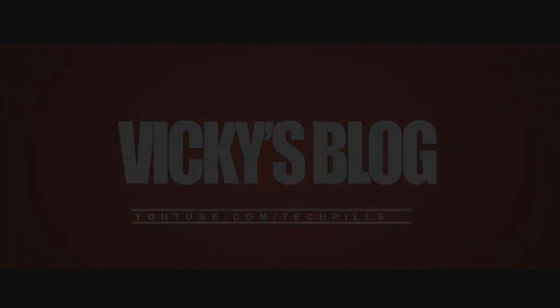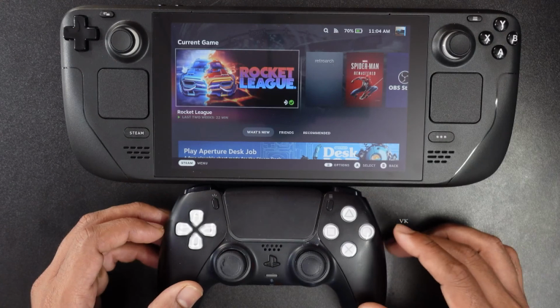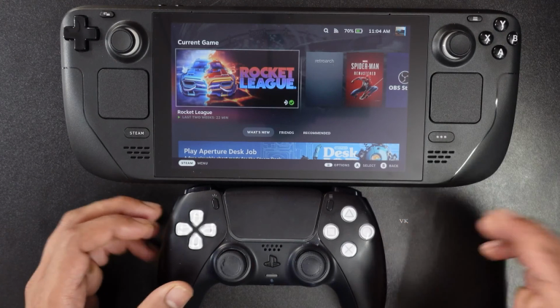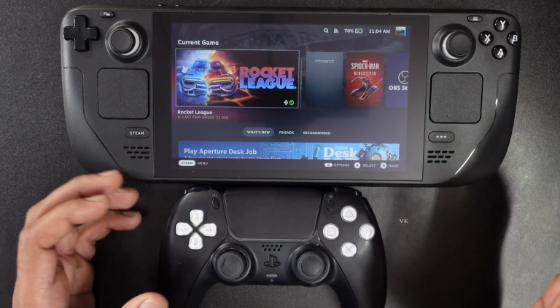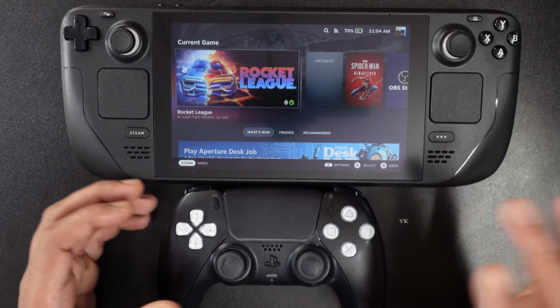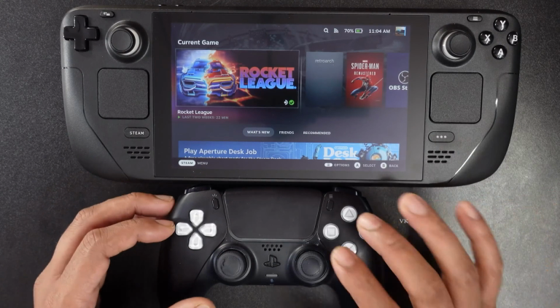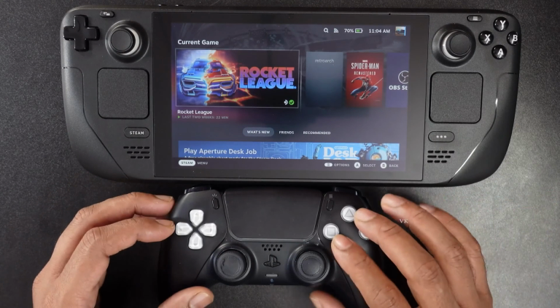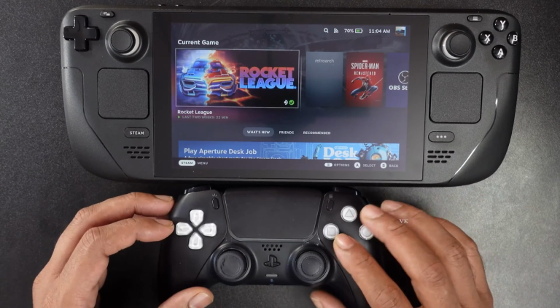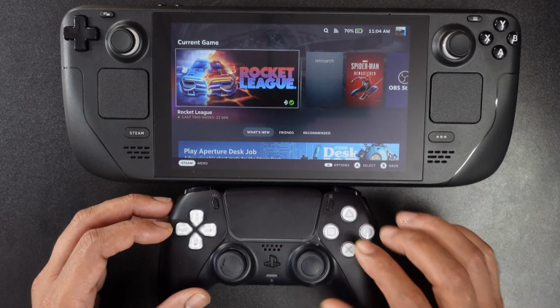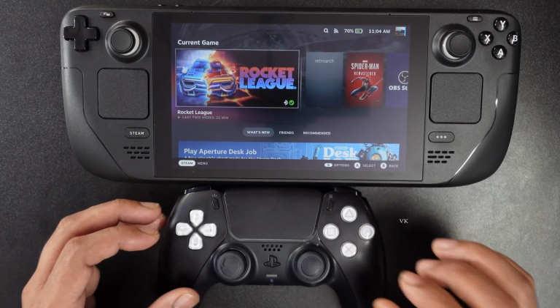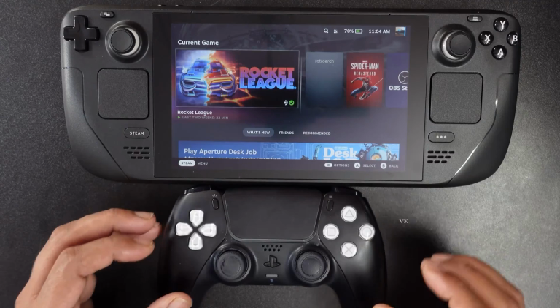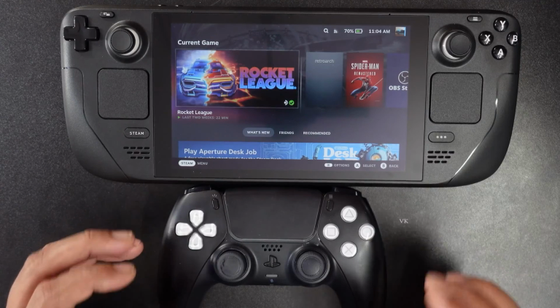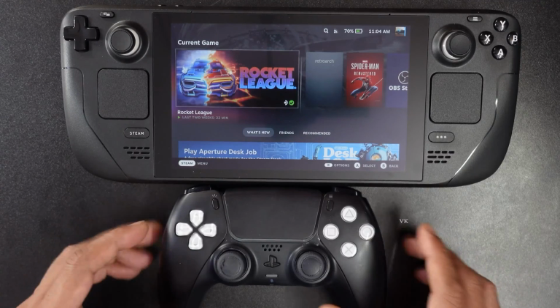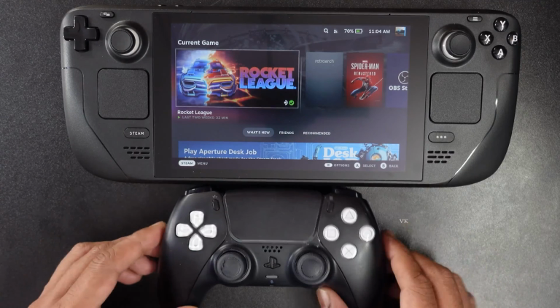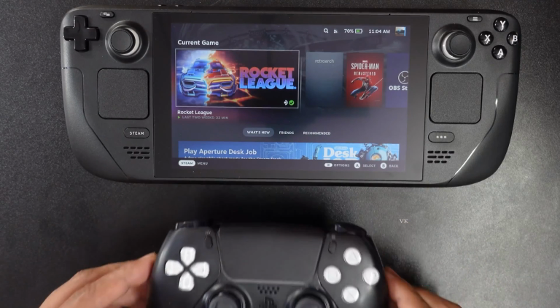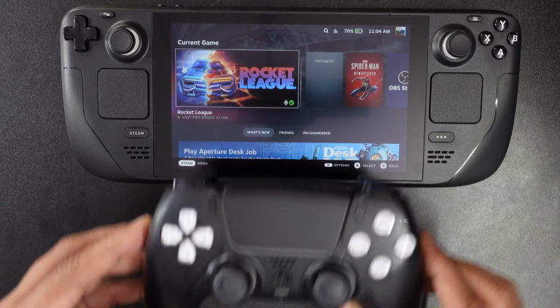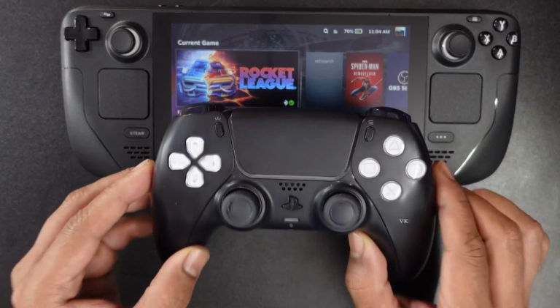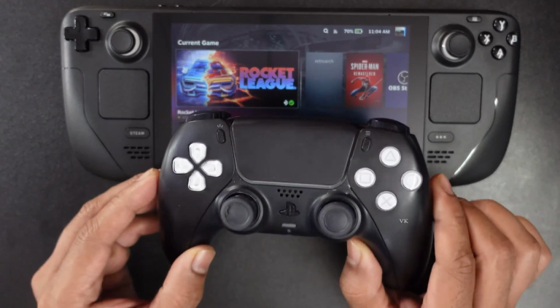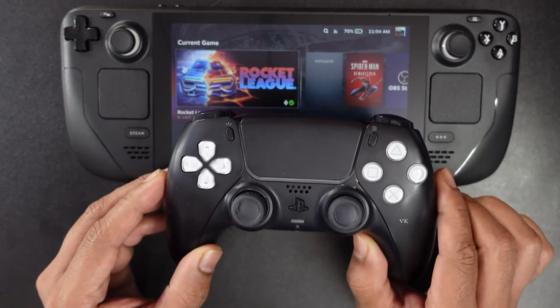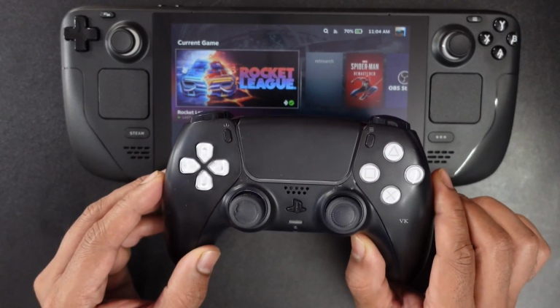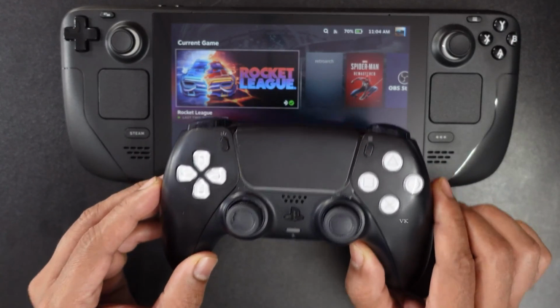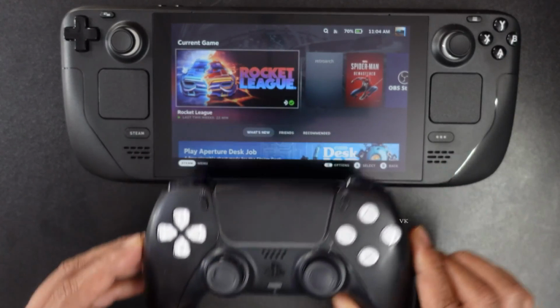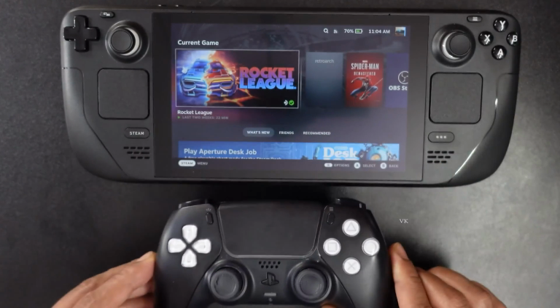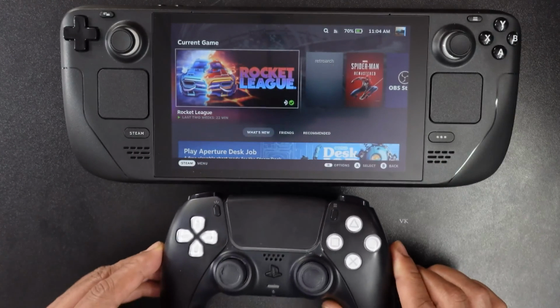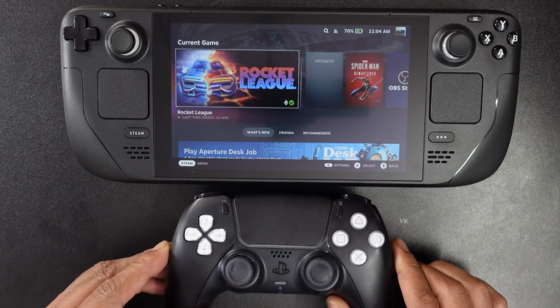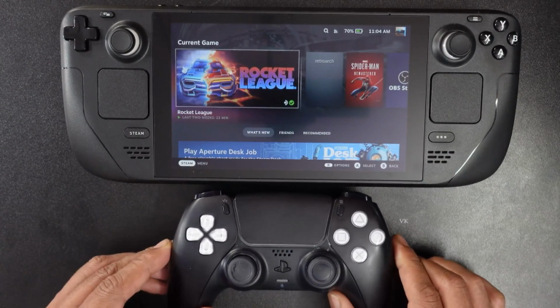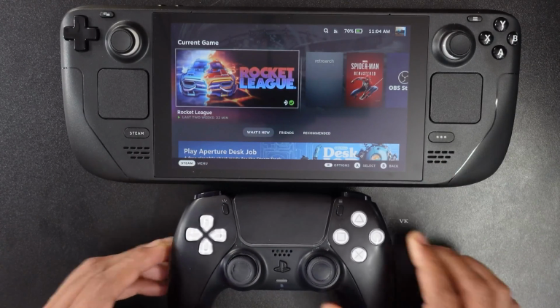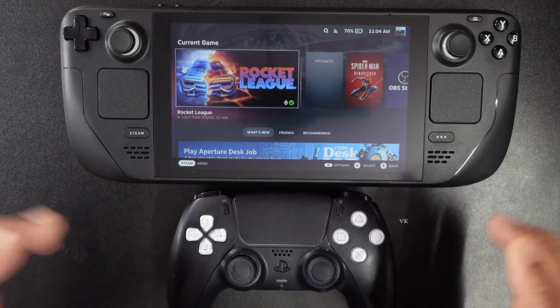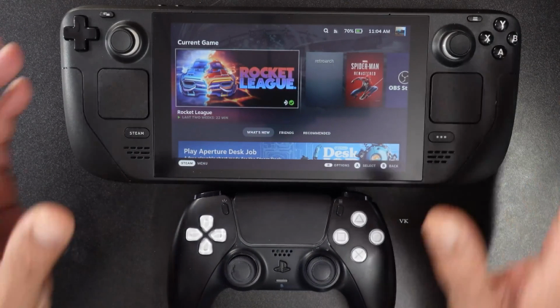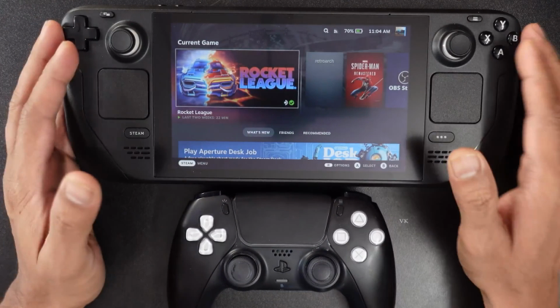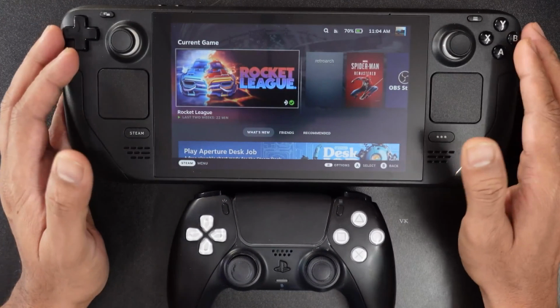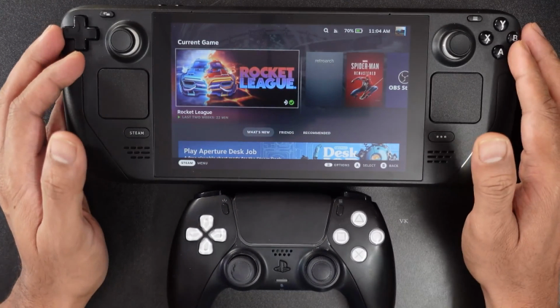Hello guys, in this video I'm just going to explain how to connect your PS5 controller, DualSense controller to Steam Deck.